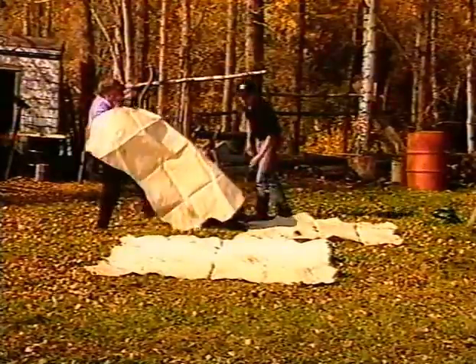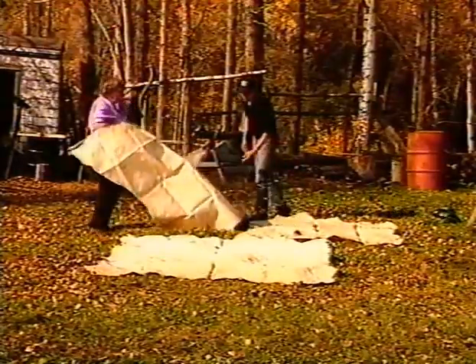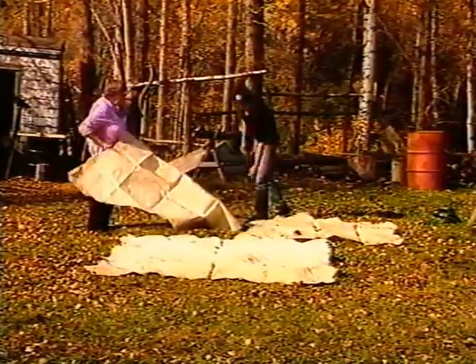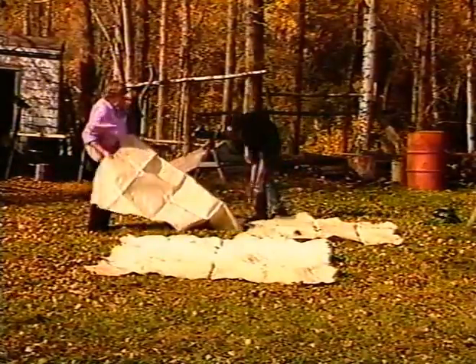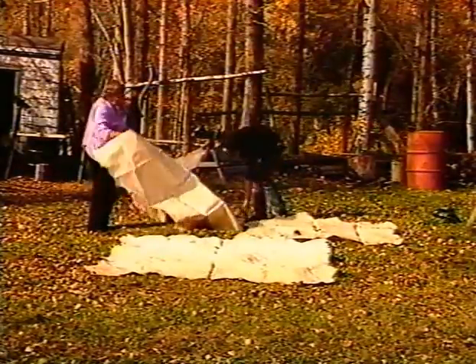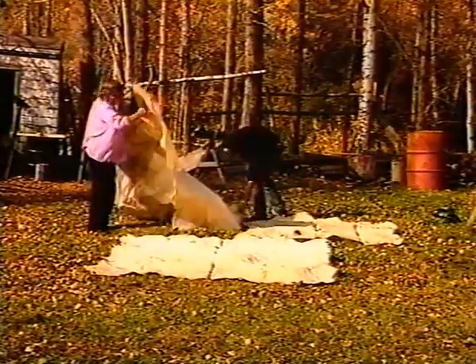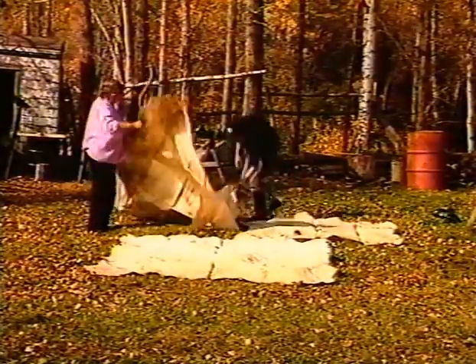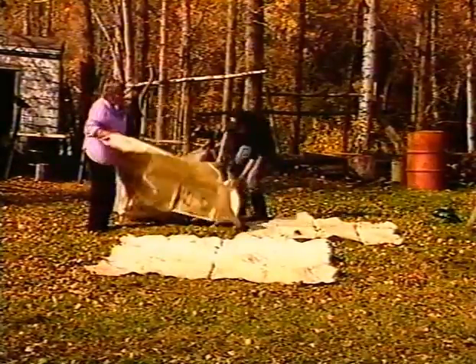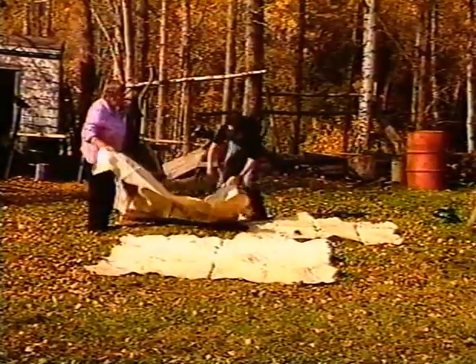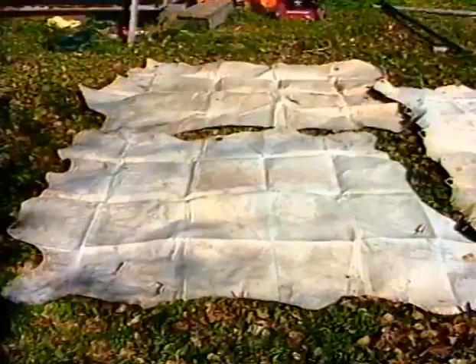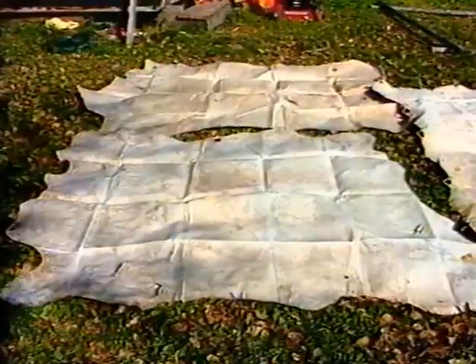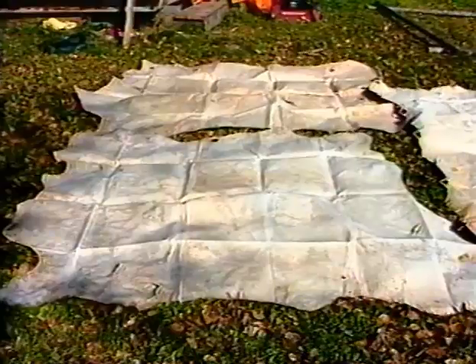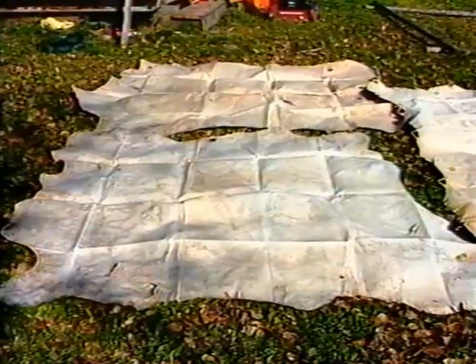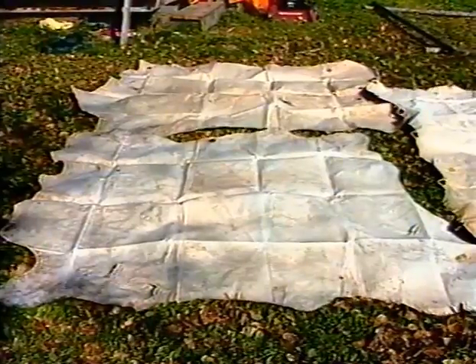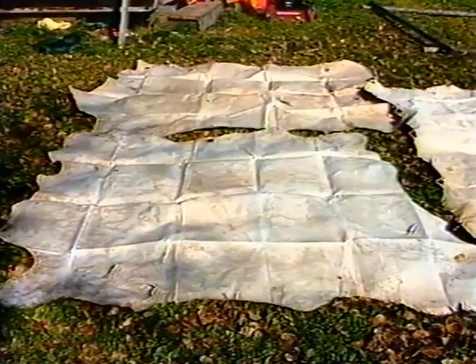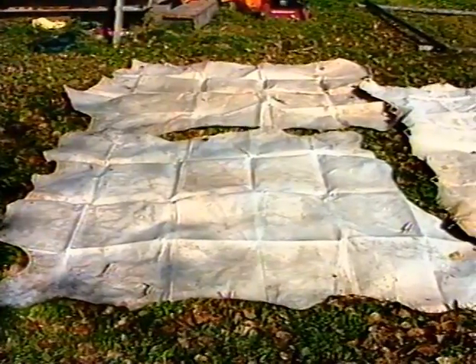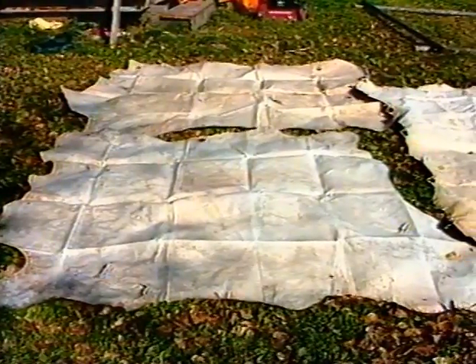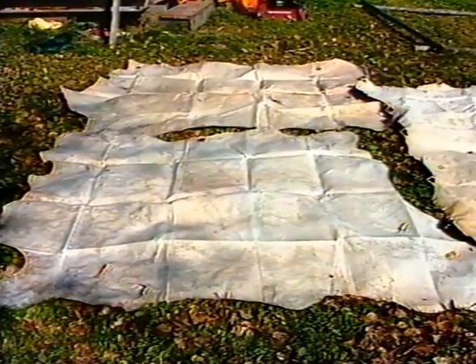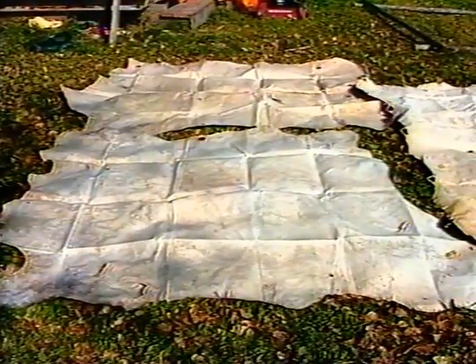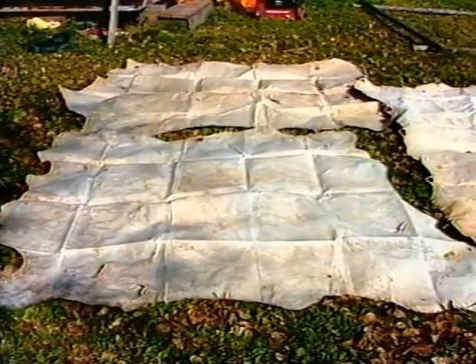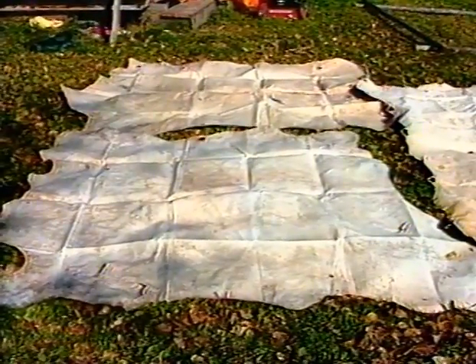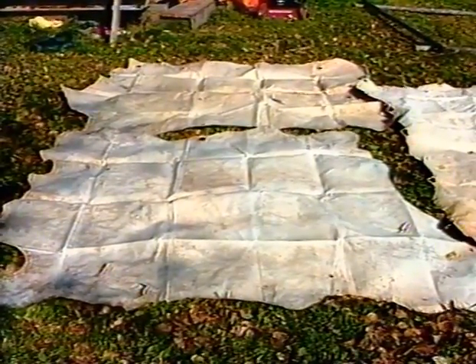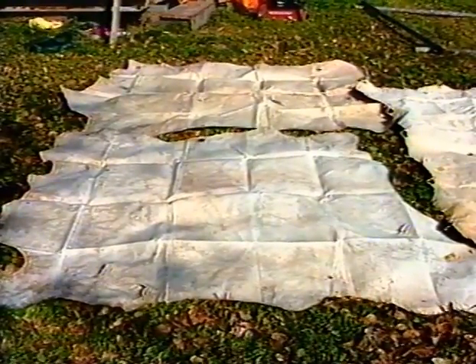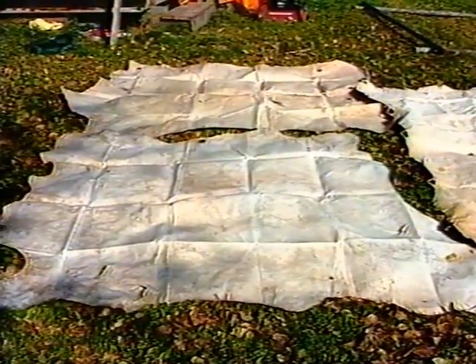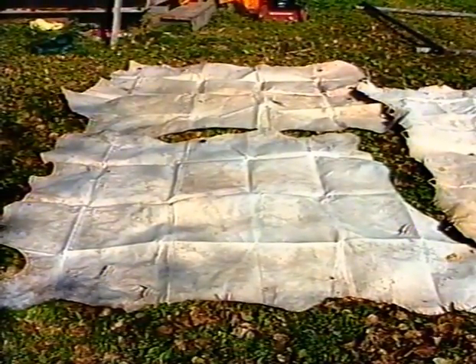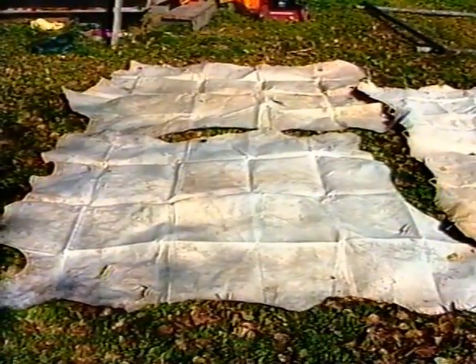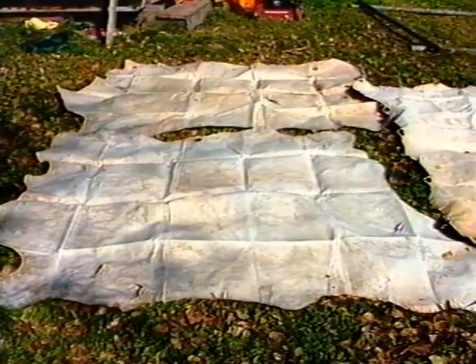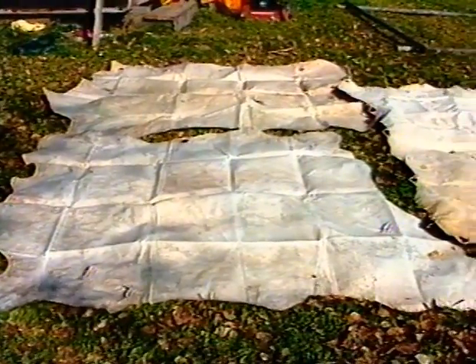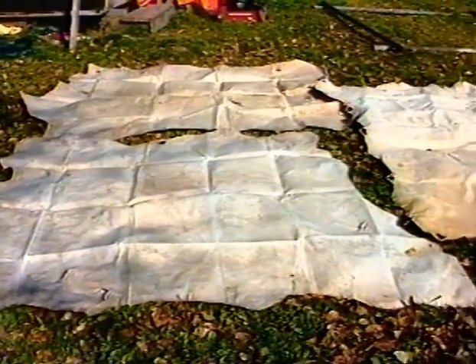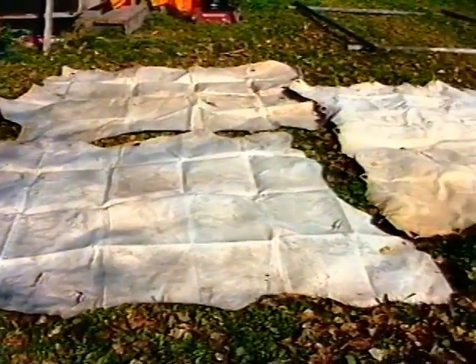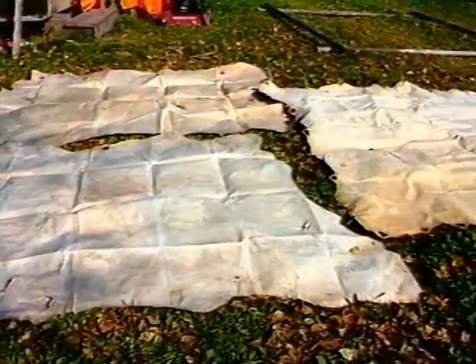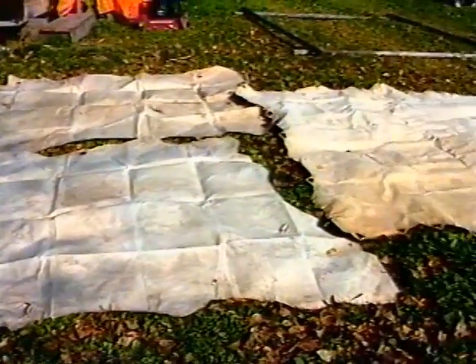After two nights the brained hide is opened up and laid out in the sun to dry.